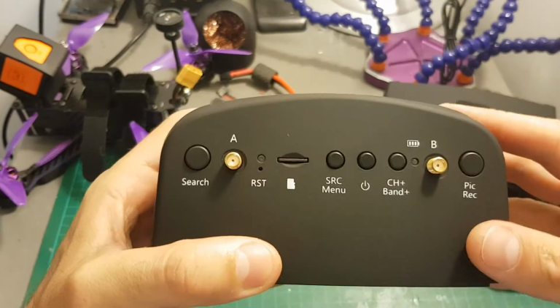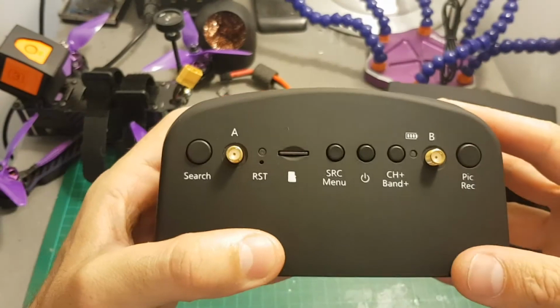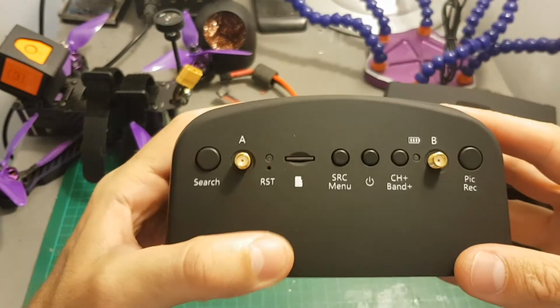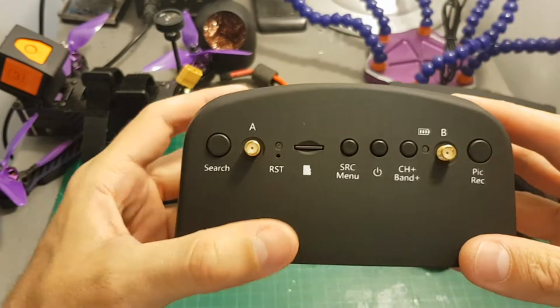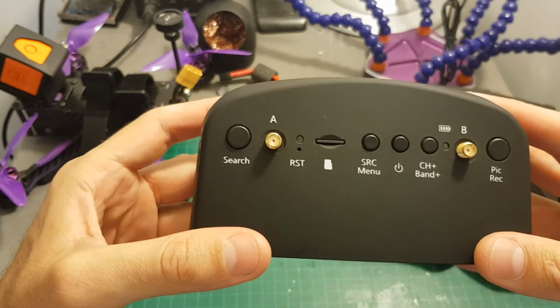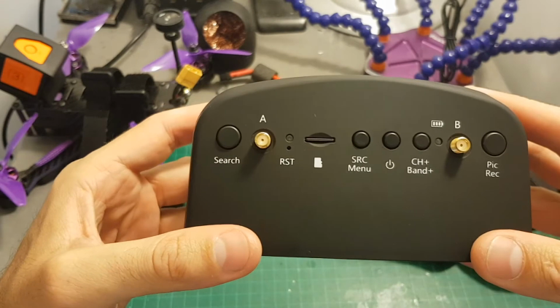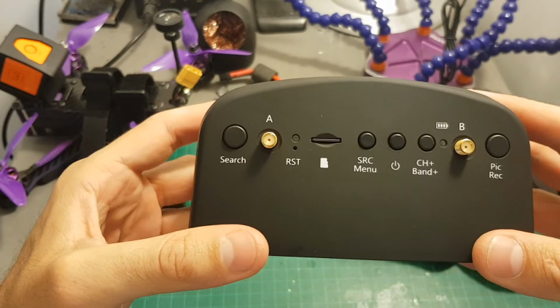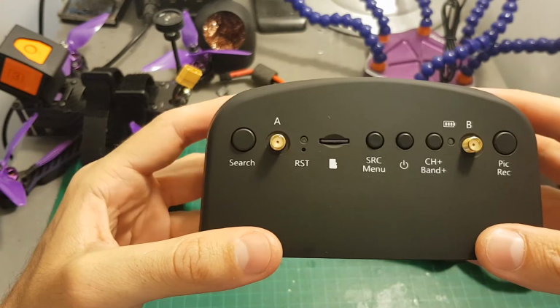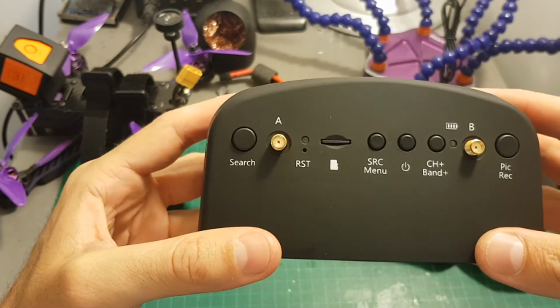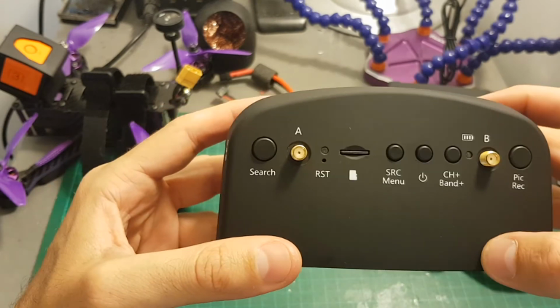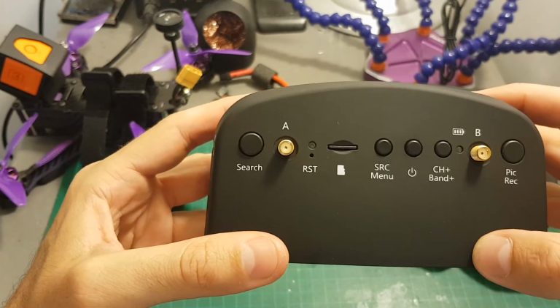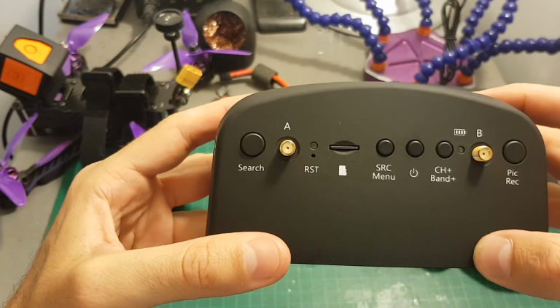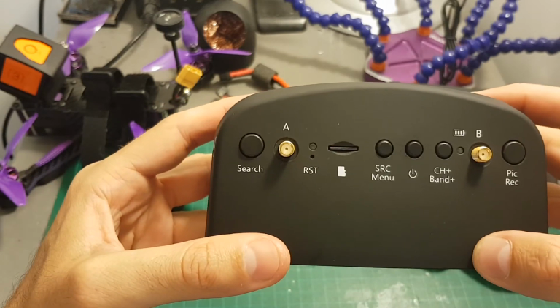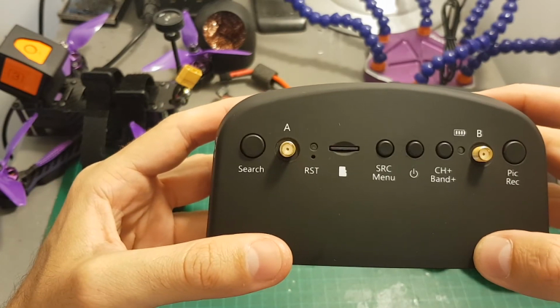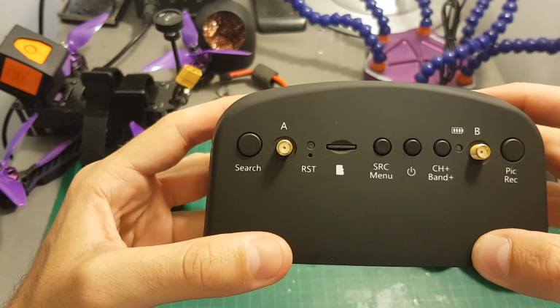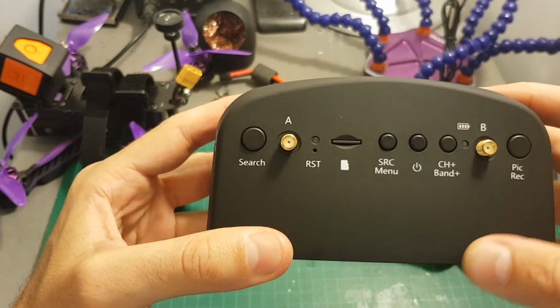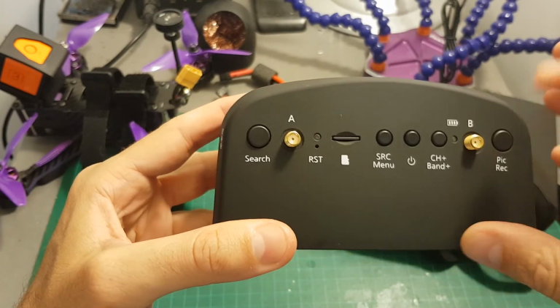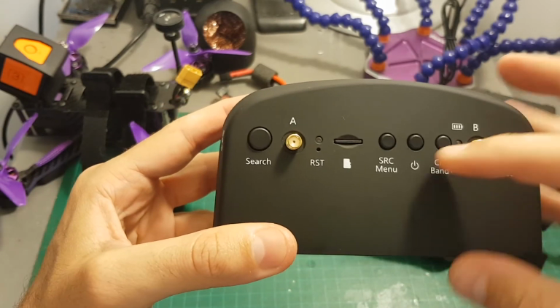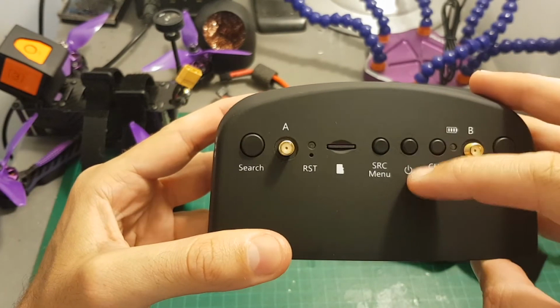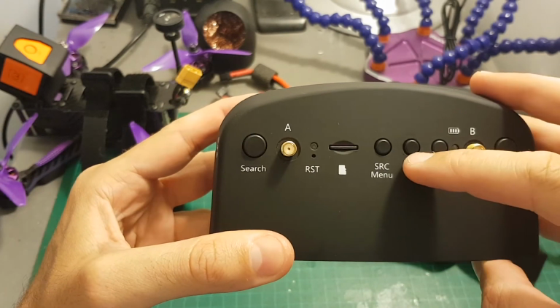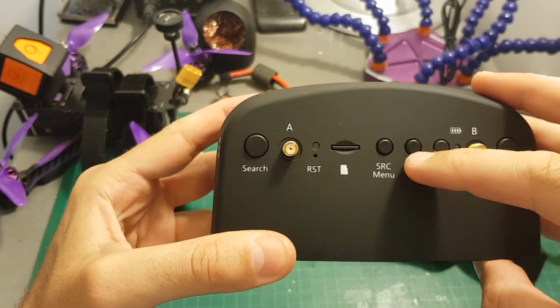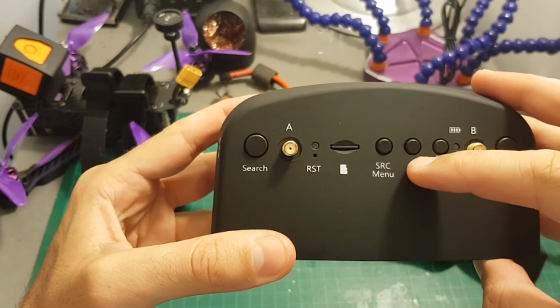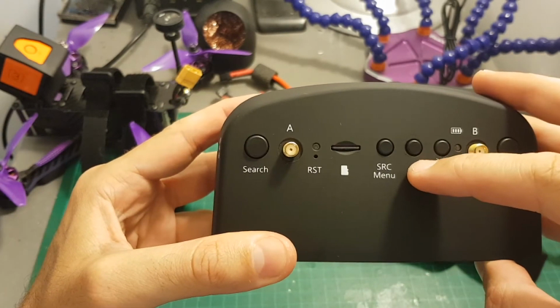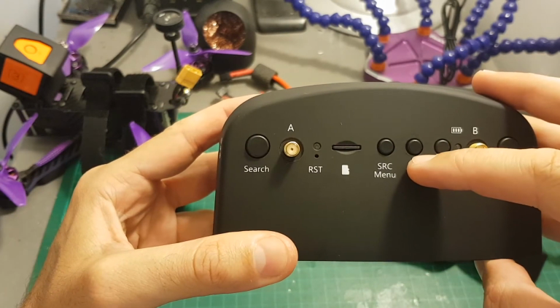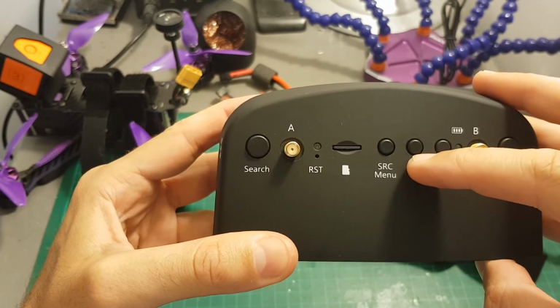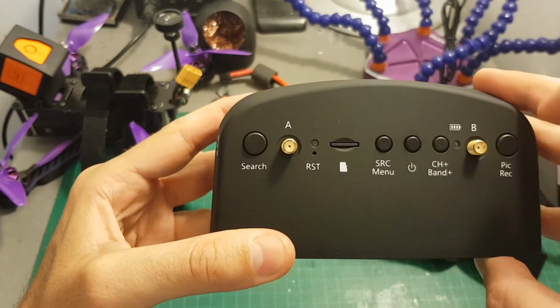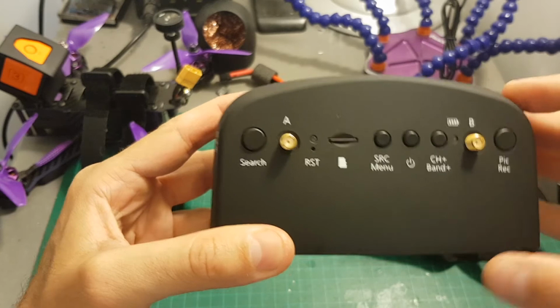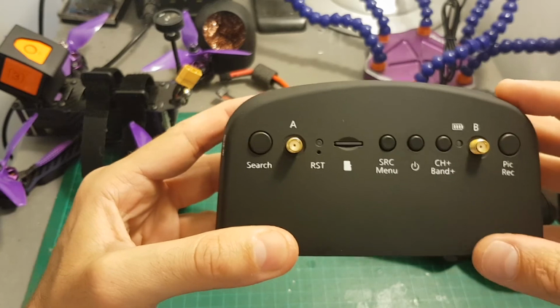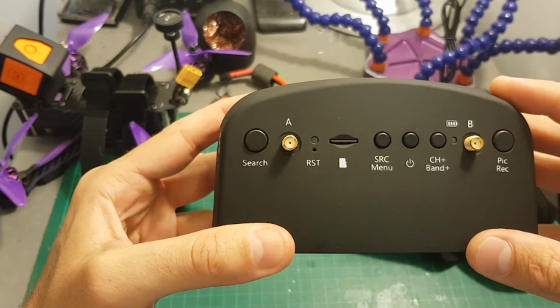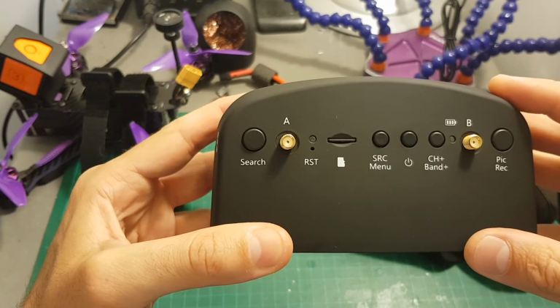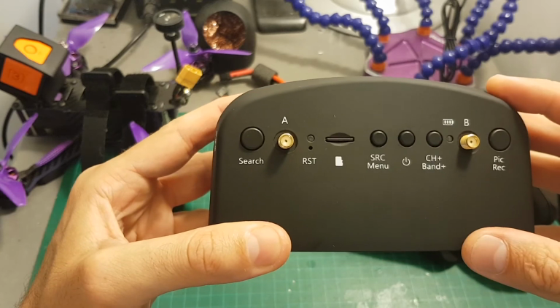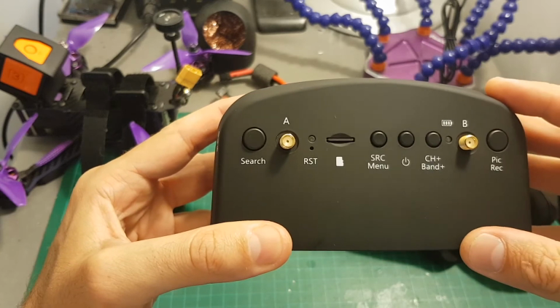When you'd like to turn off the goggles you can either use the menu as shown, or just long press the power button and it will power off.